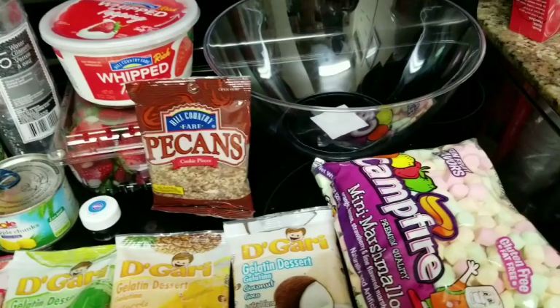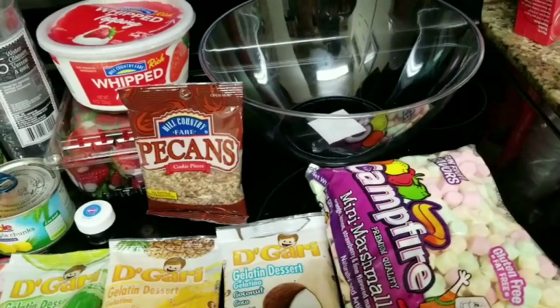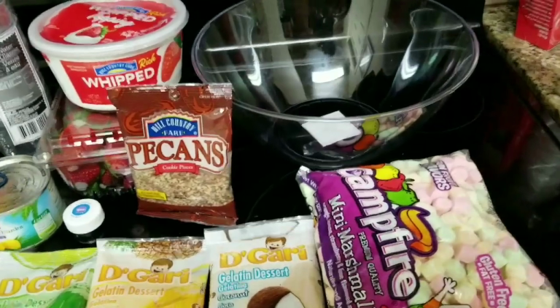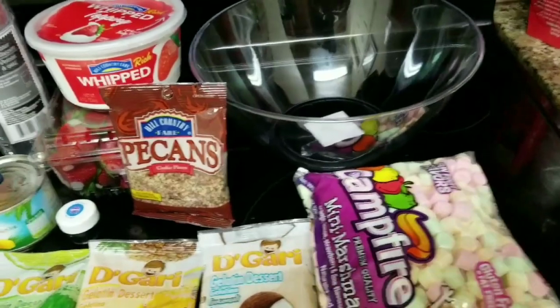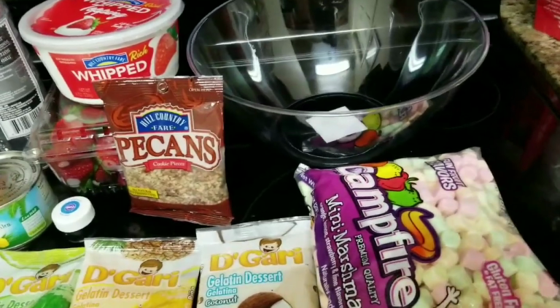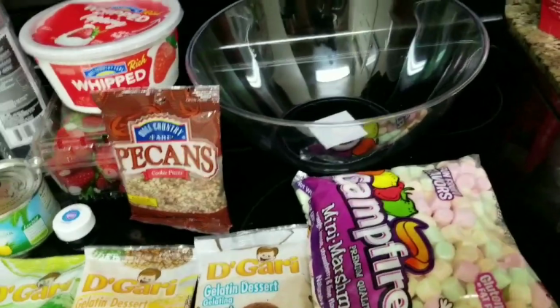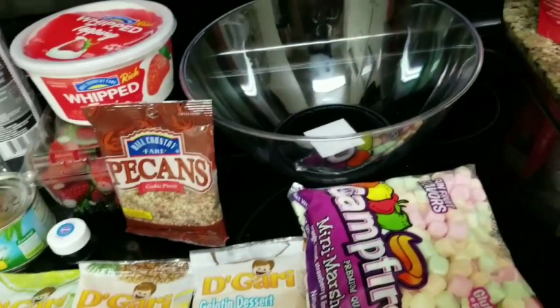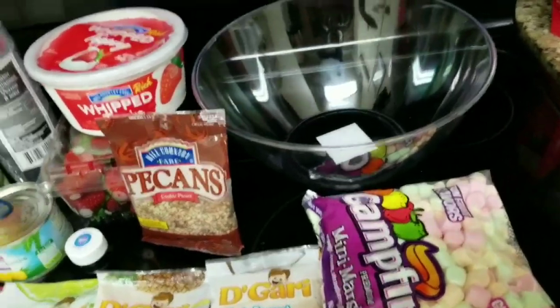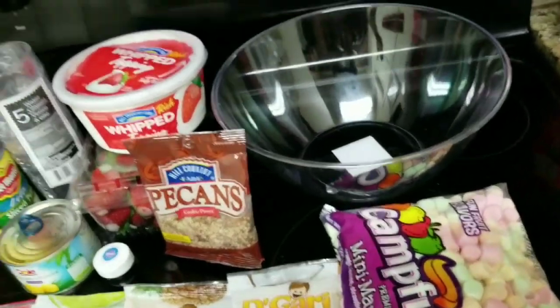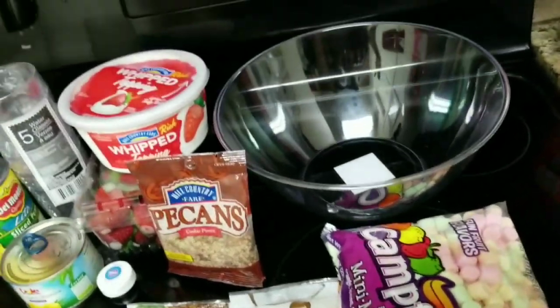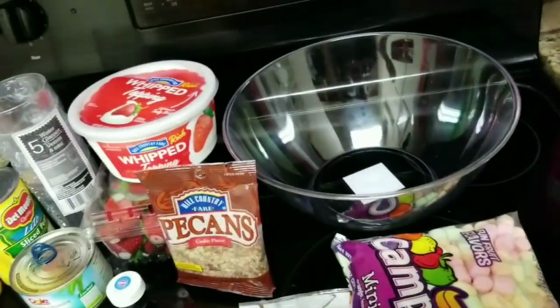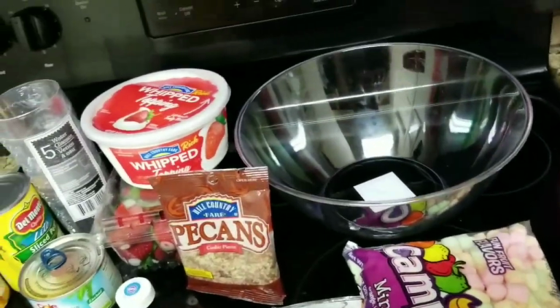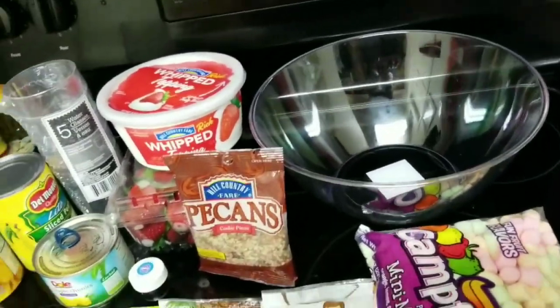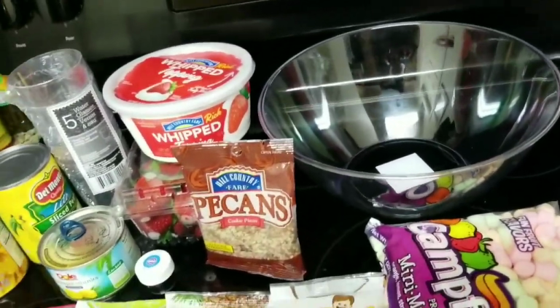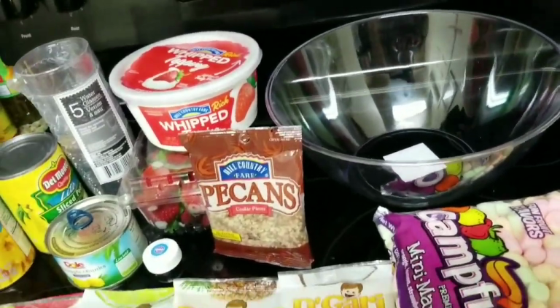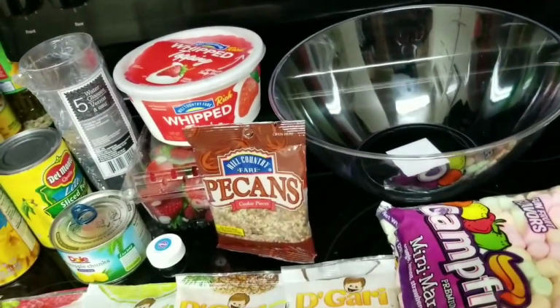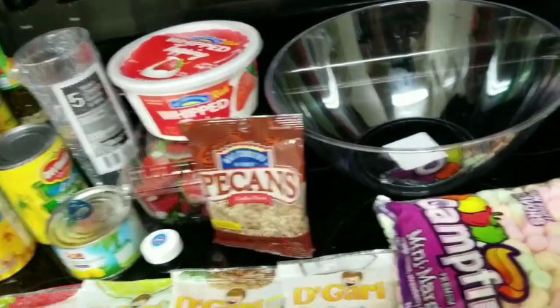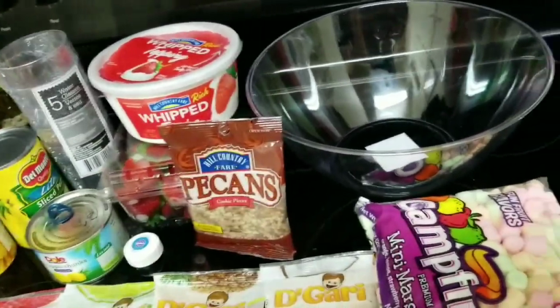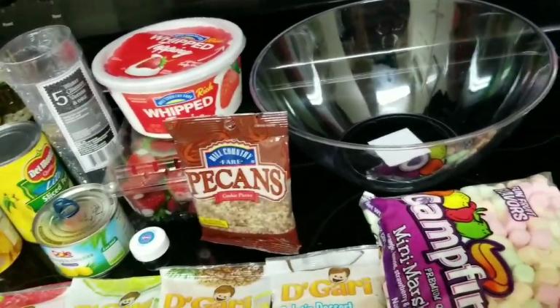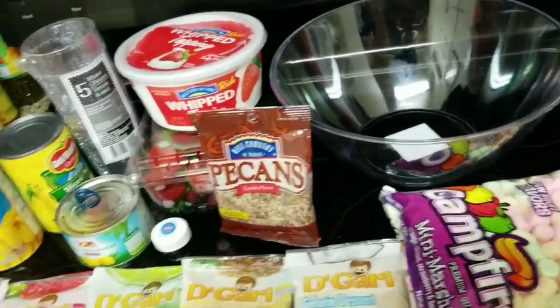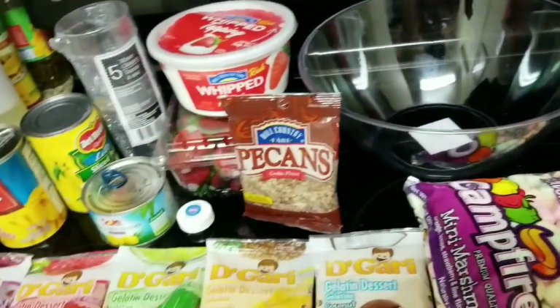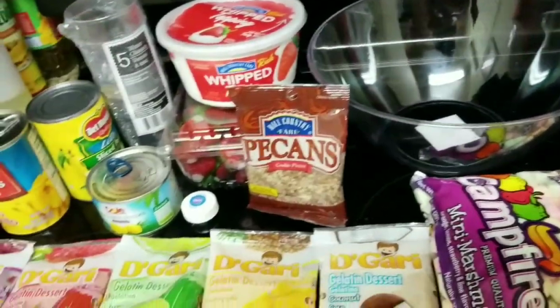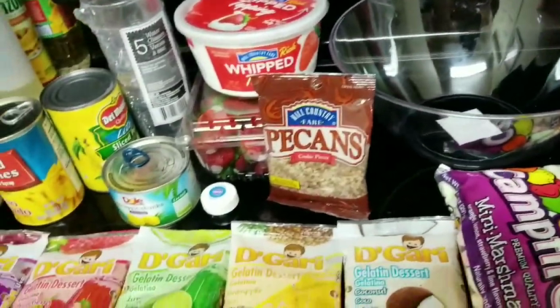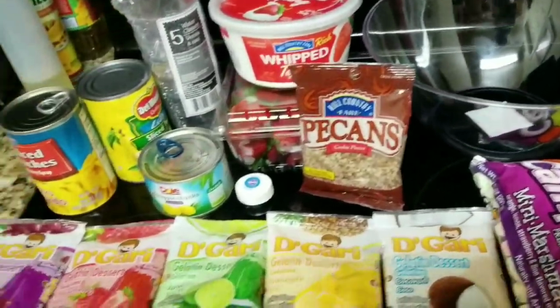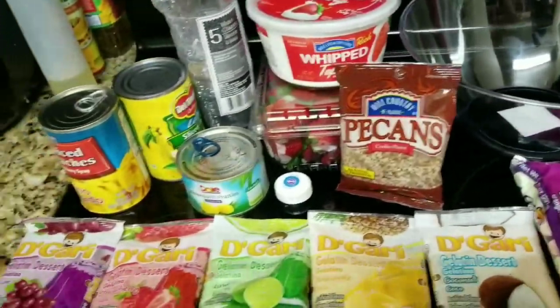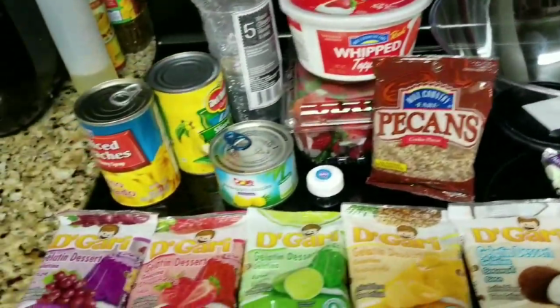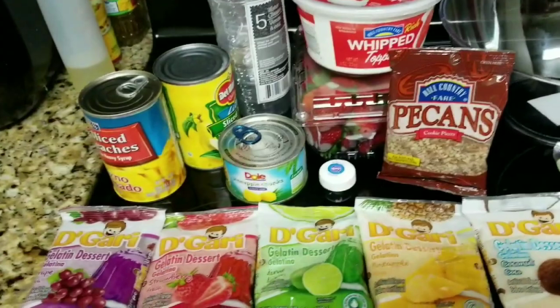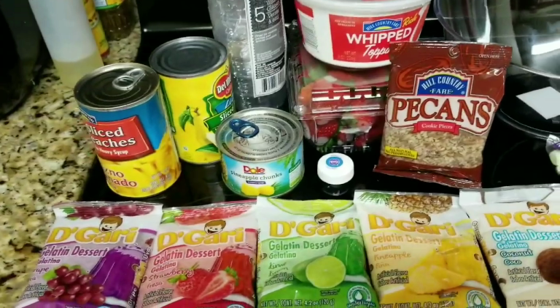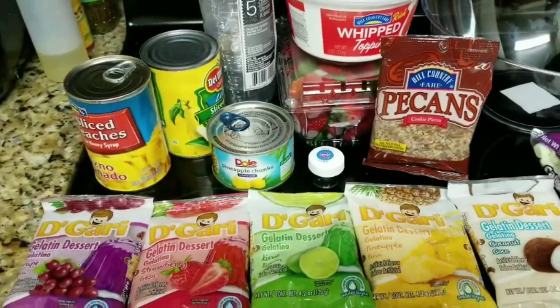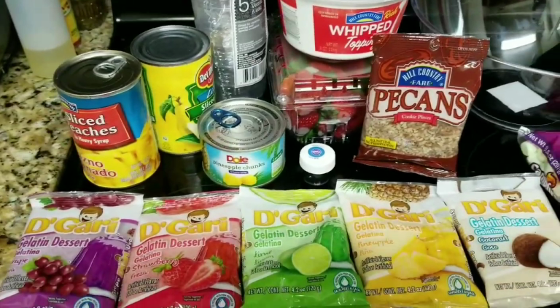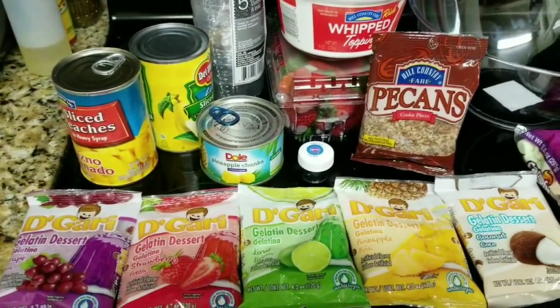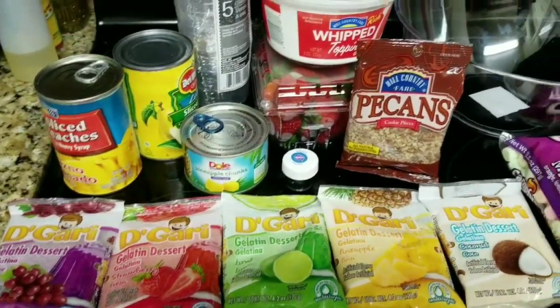Hi guys, I'm back with another video and today I'm going to be making fruit jello salad.